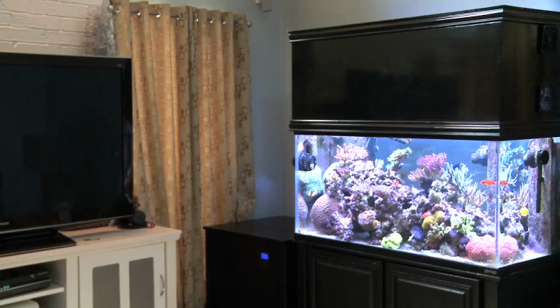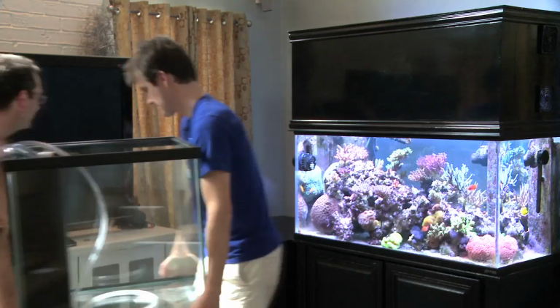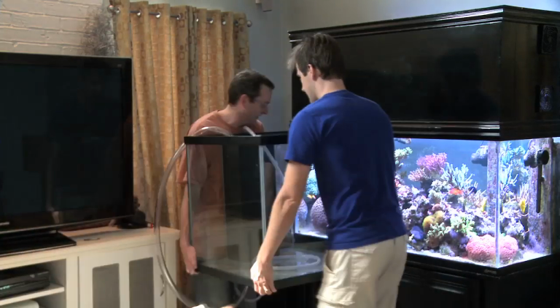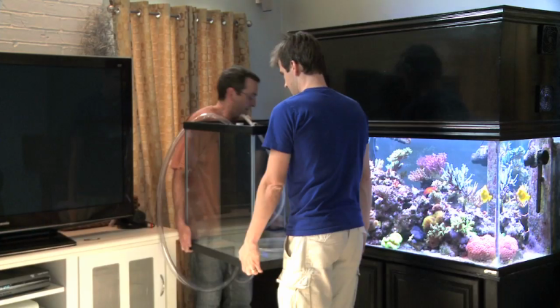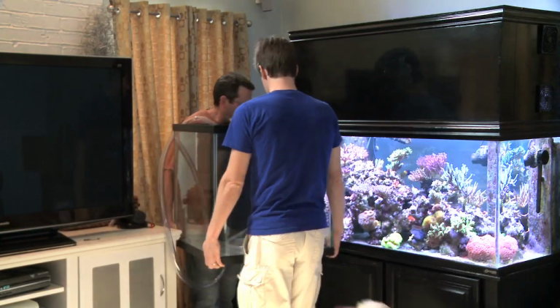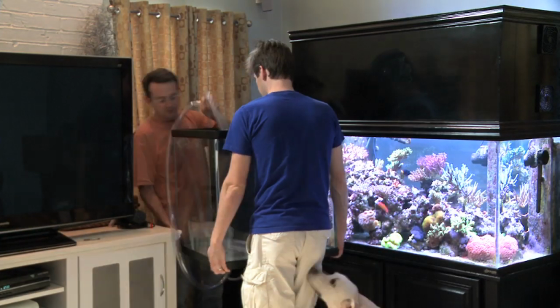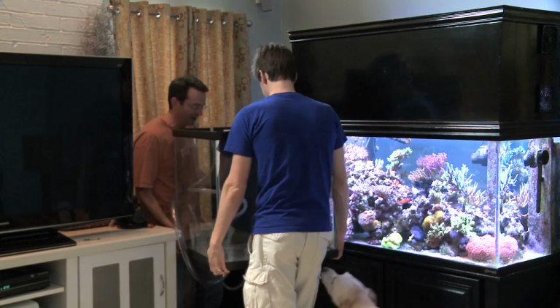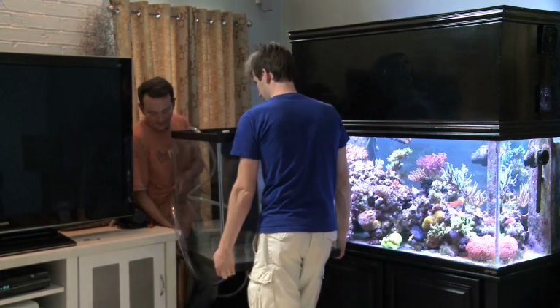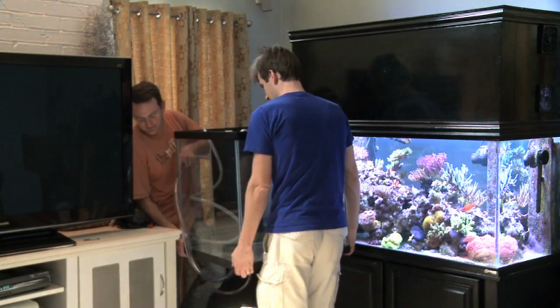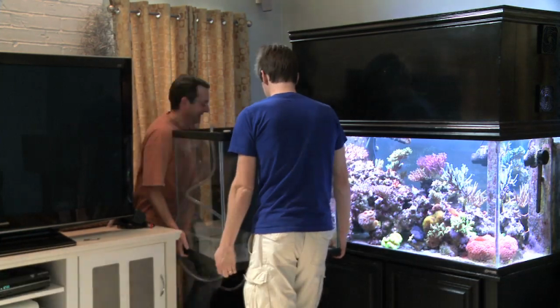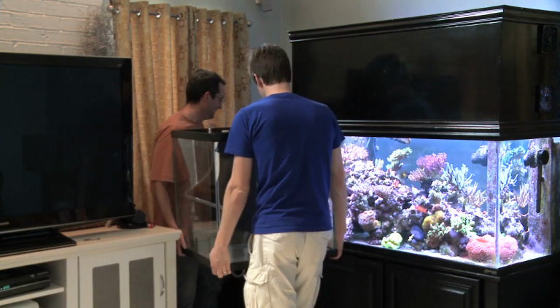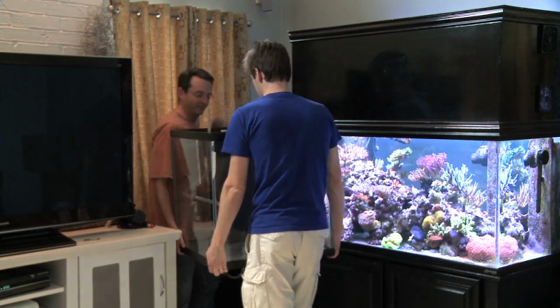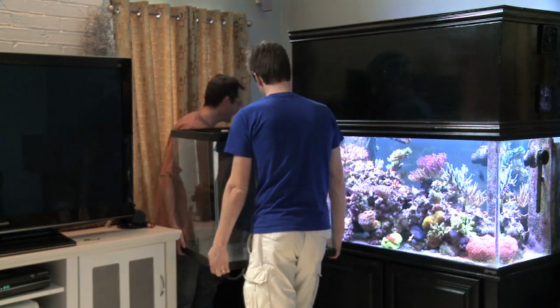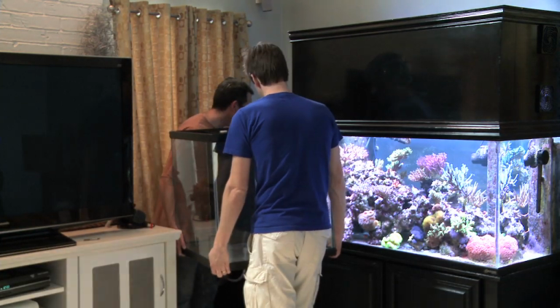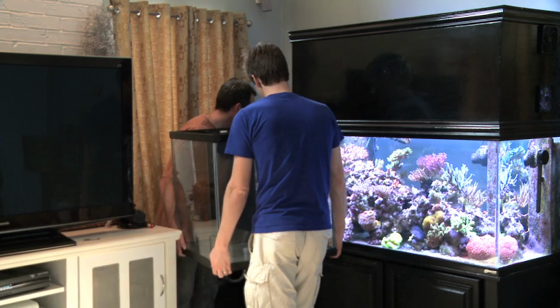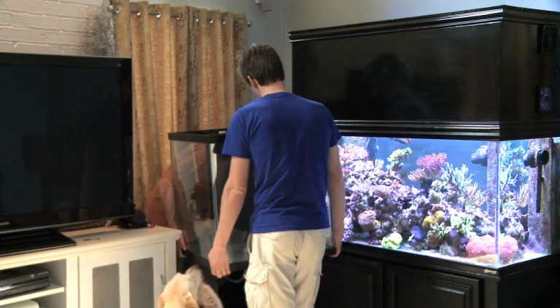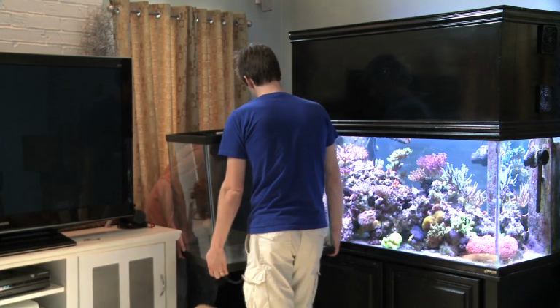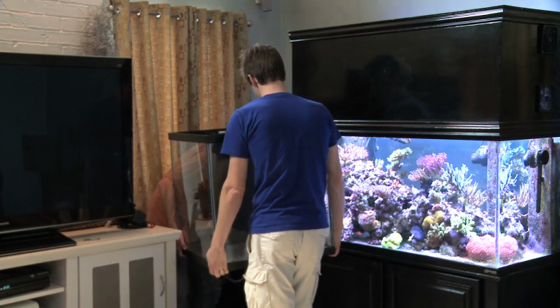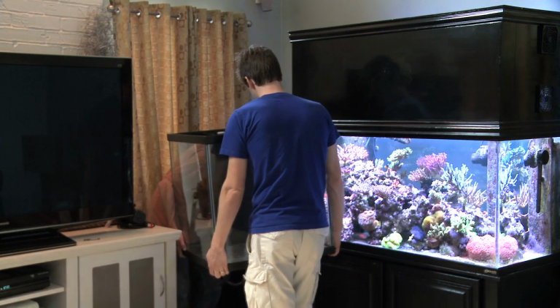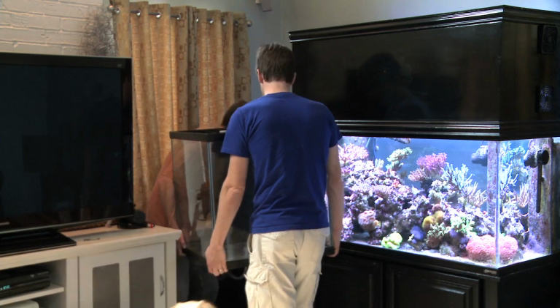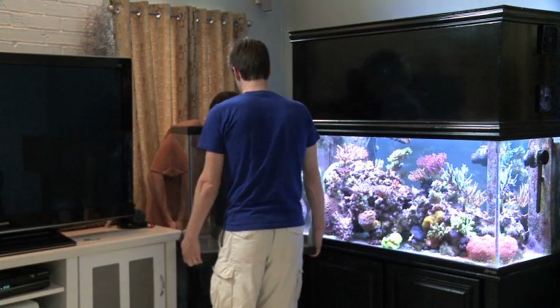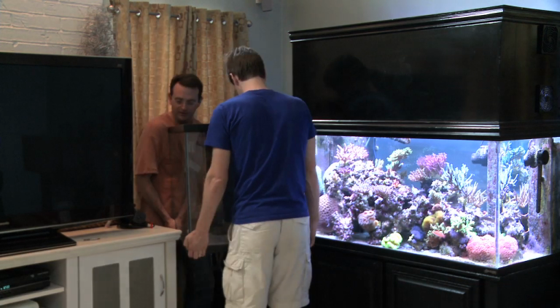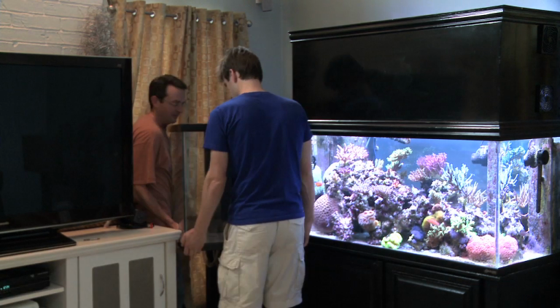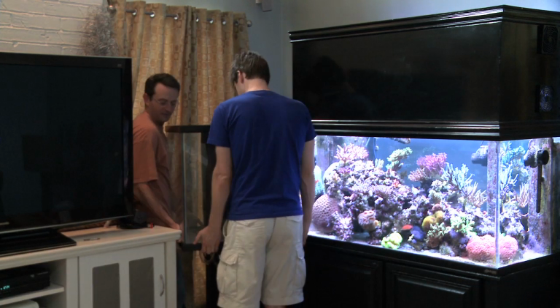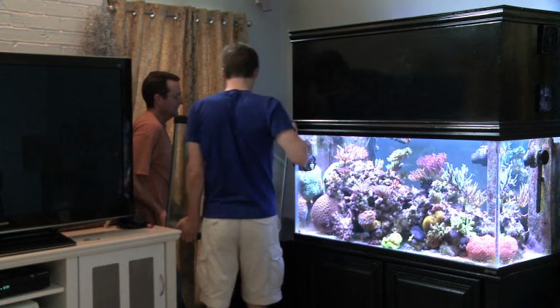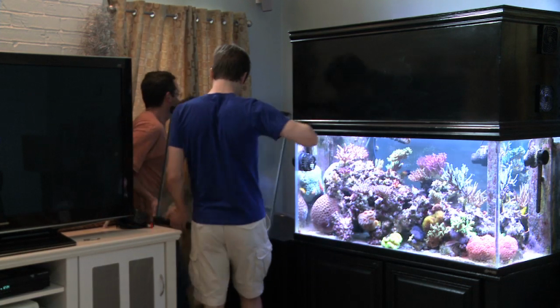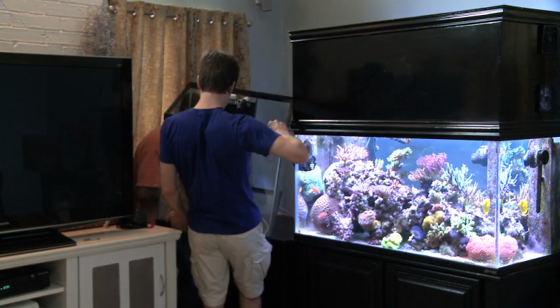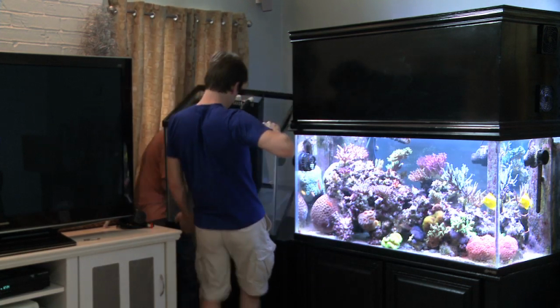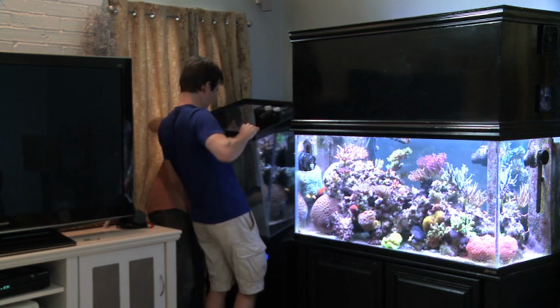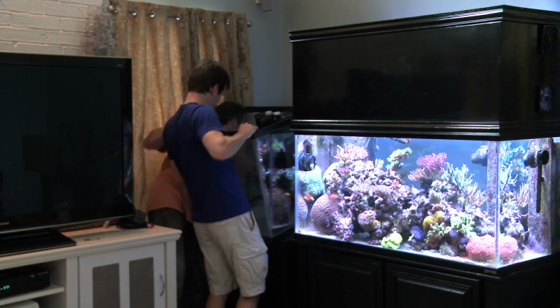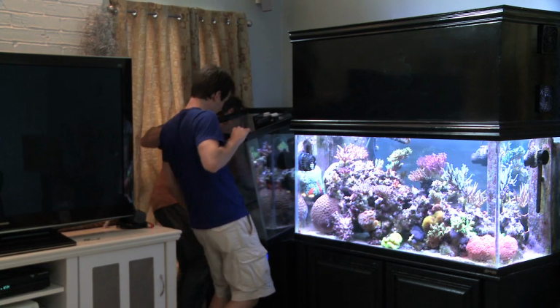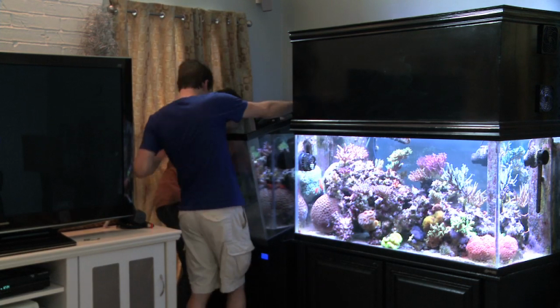Fat Jack will be living at my friend's house because my wife cut me off from buying another tank. I tried it, I begged and I pleaded, but I was denied.